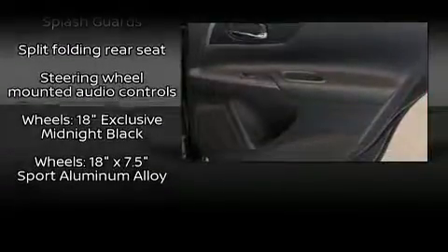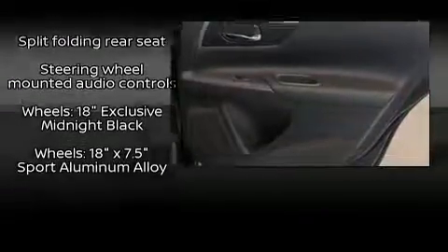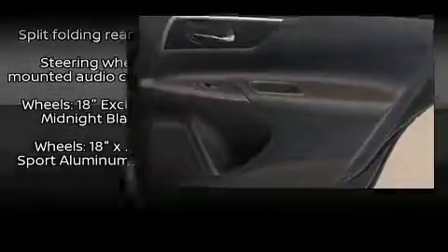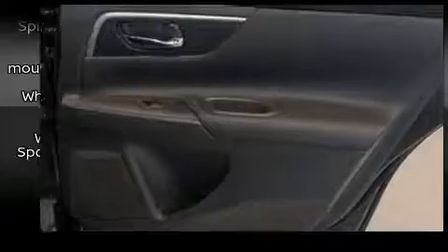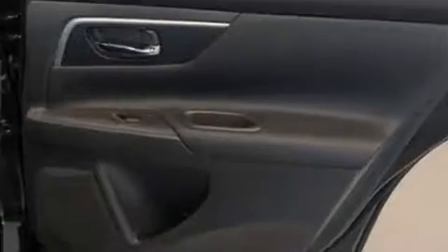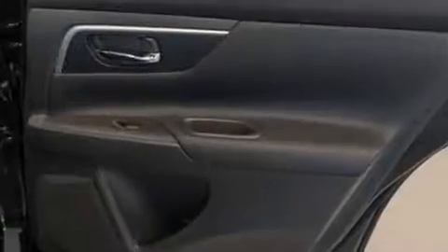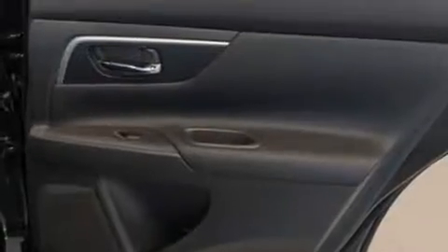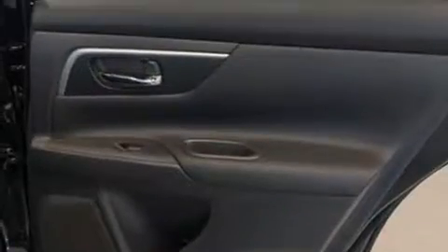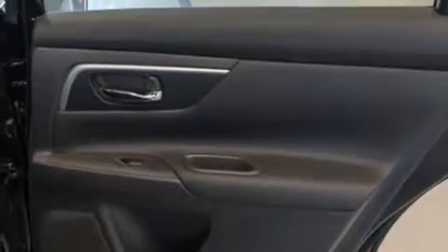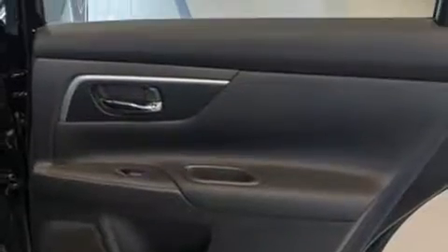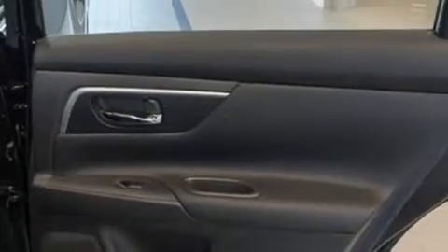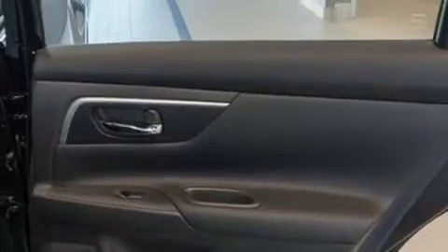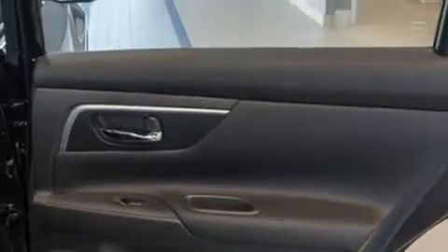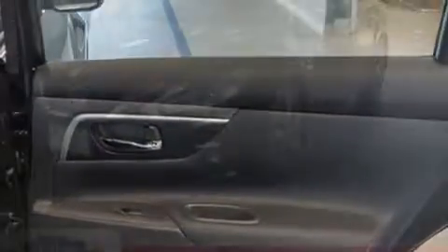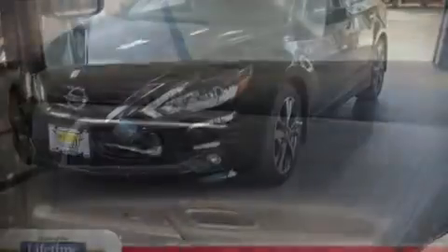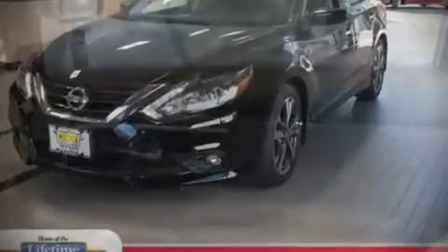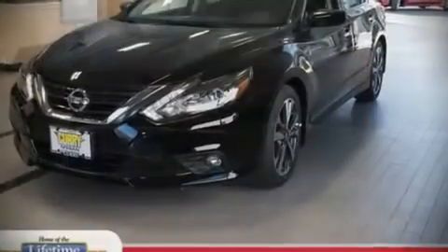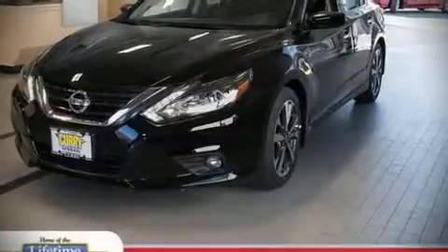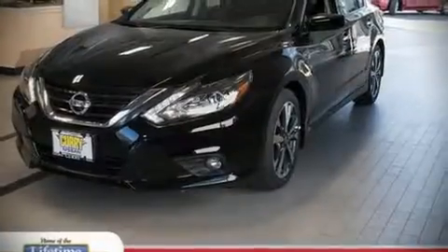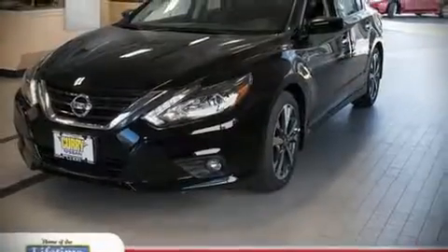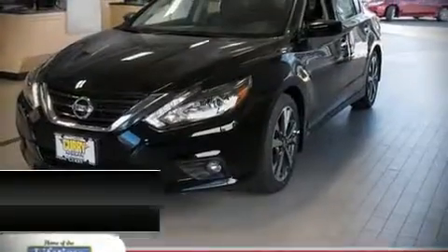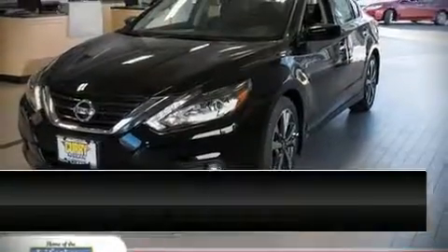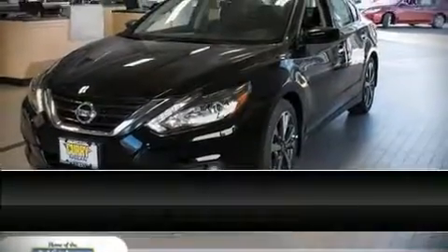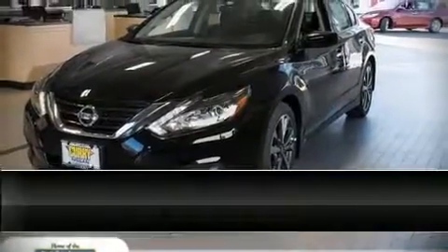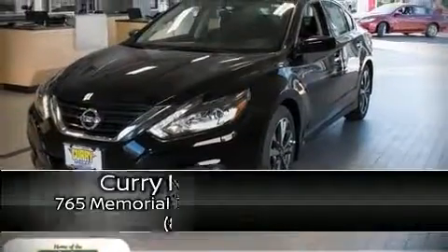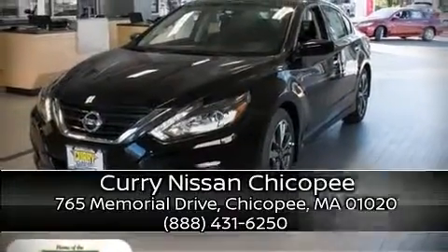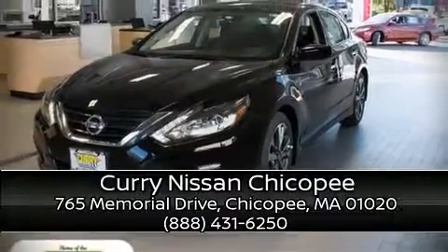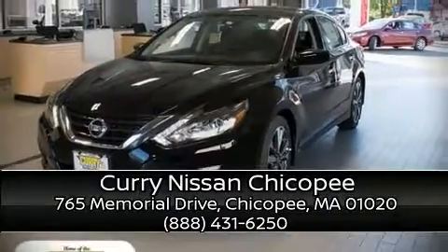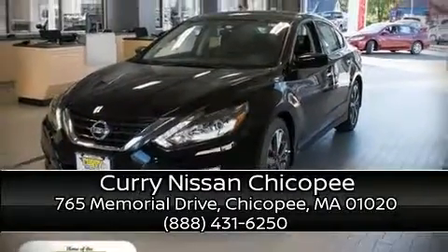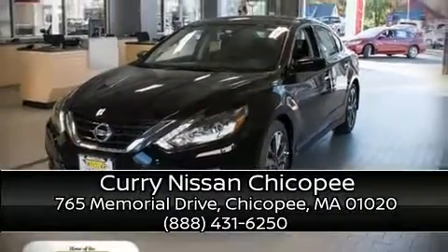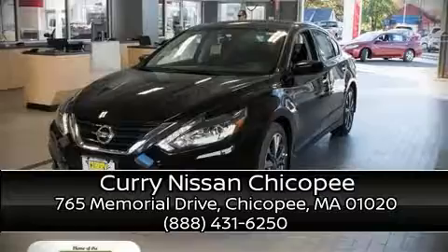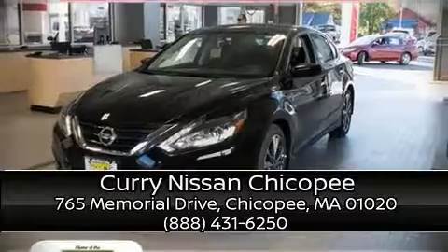Our knowledgeable sales staff is available to answer any questions that you might have. We are here to help you.